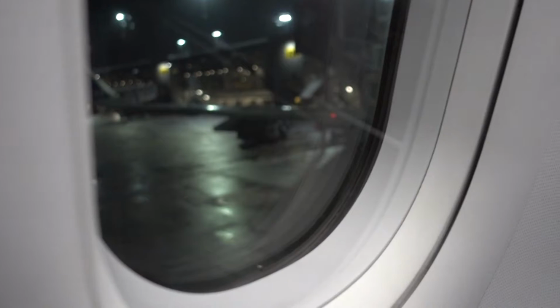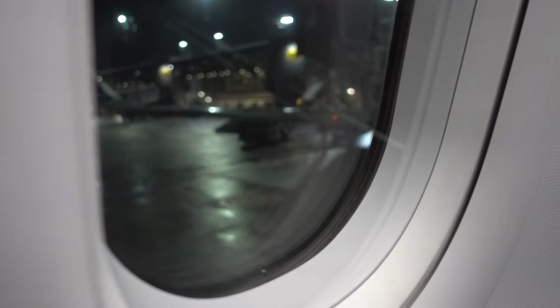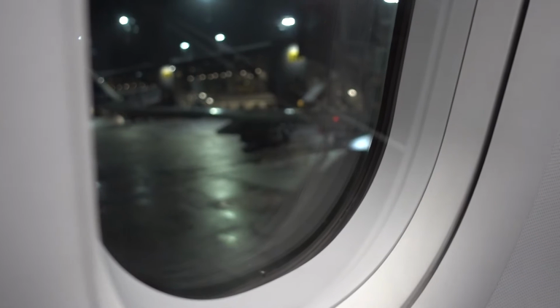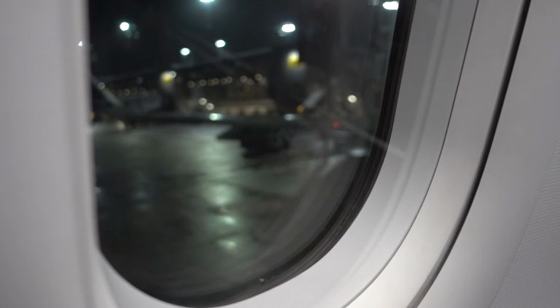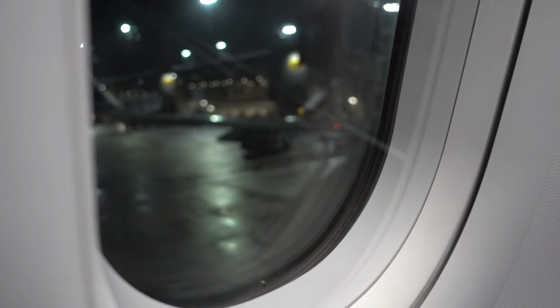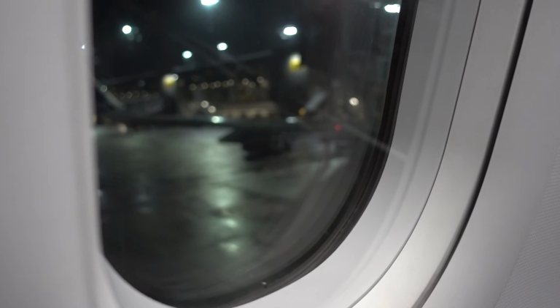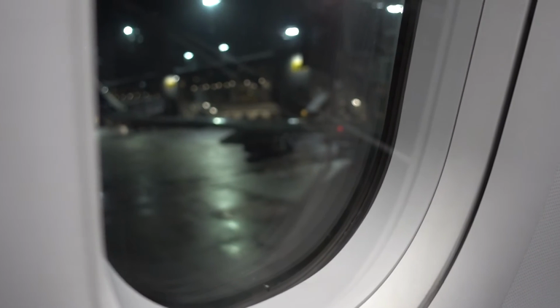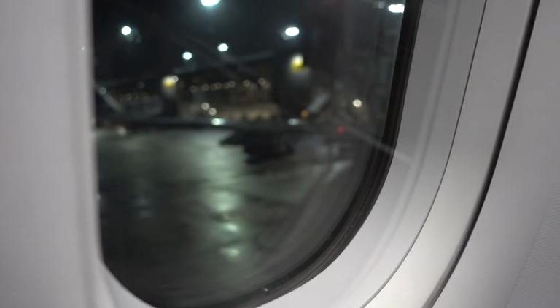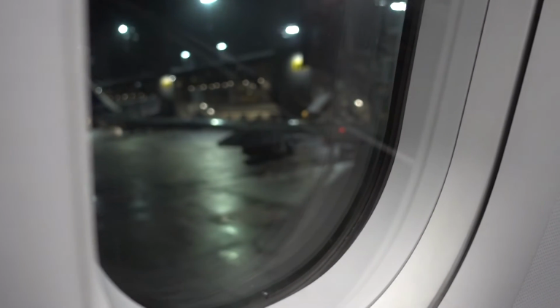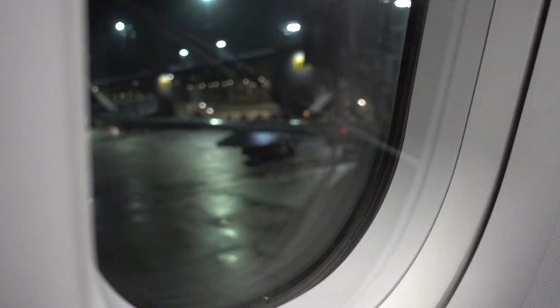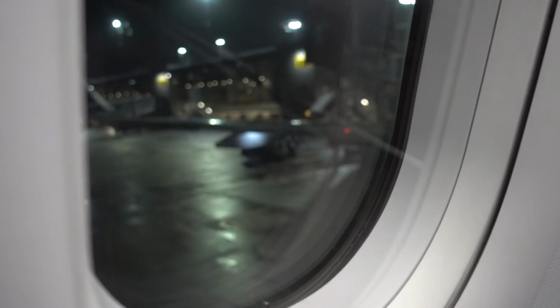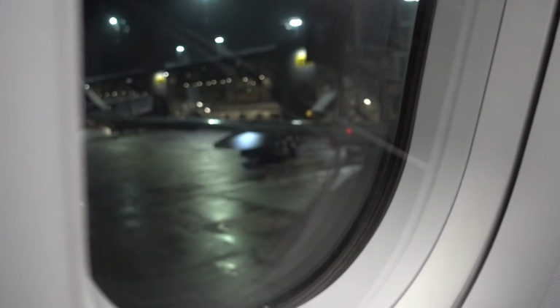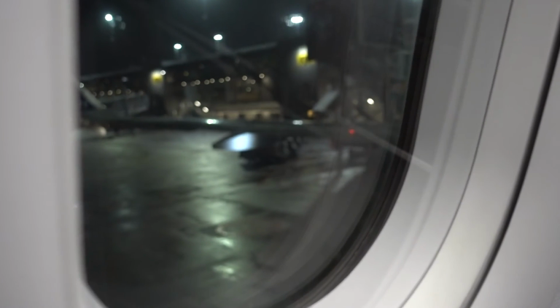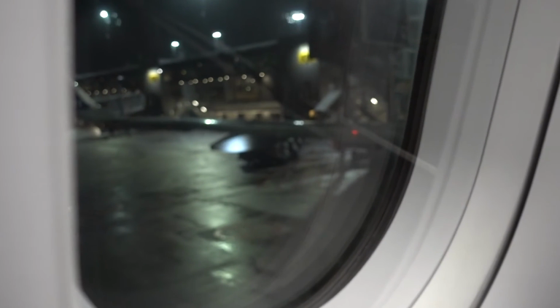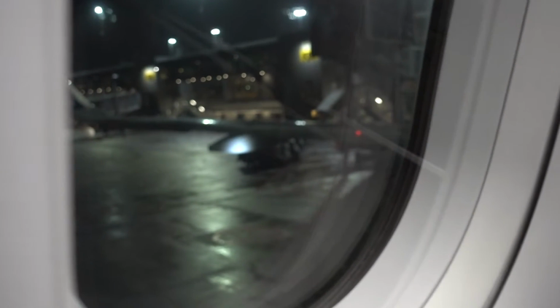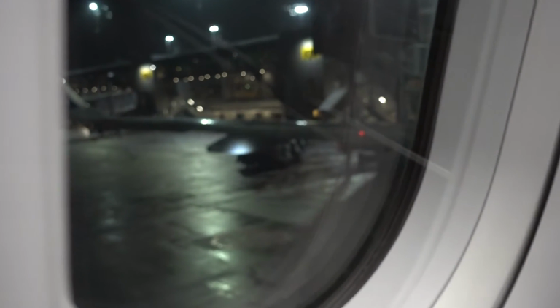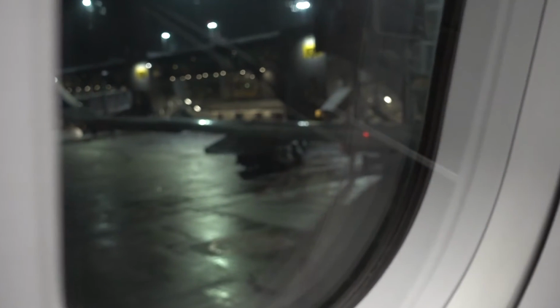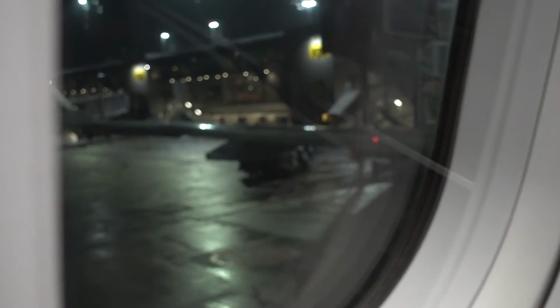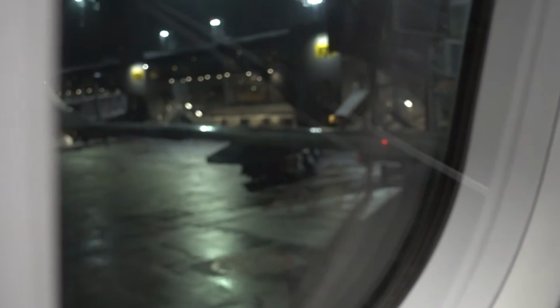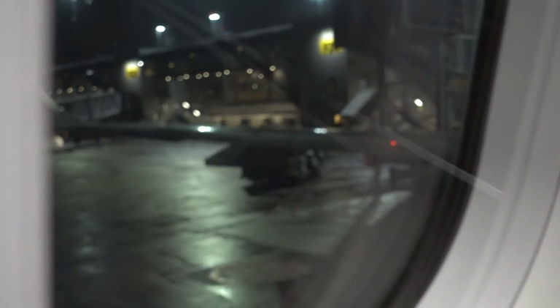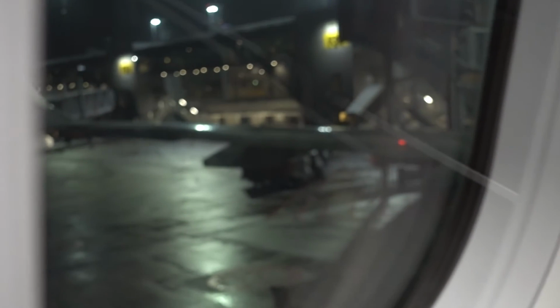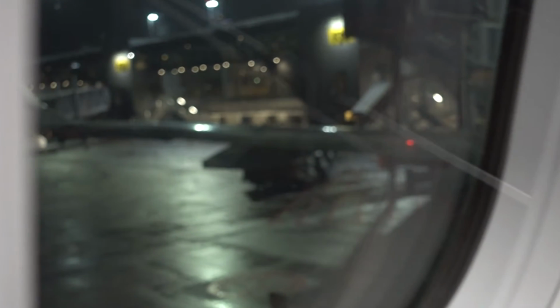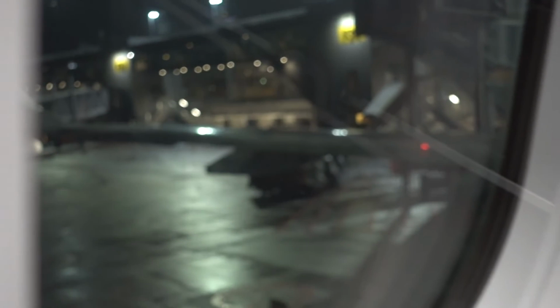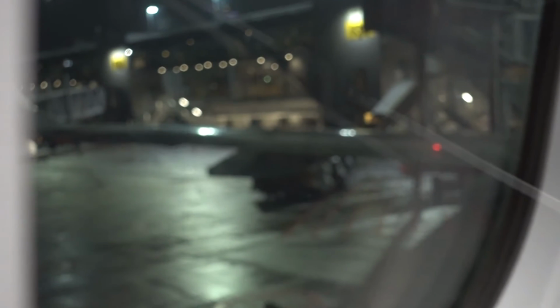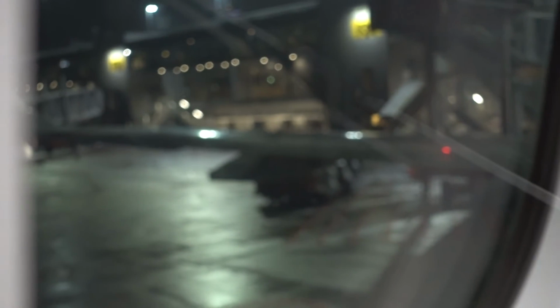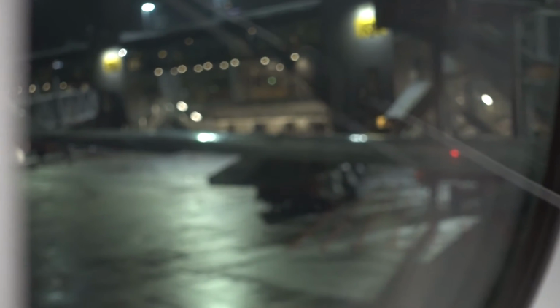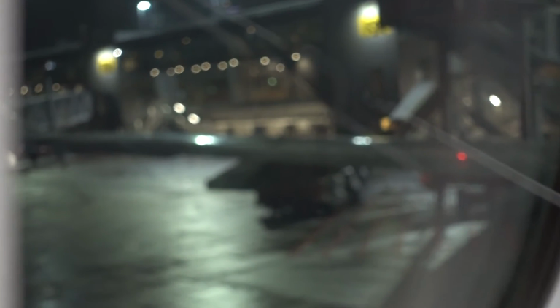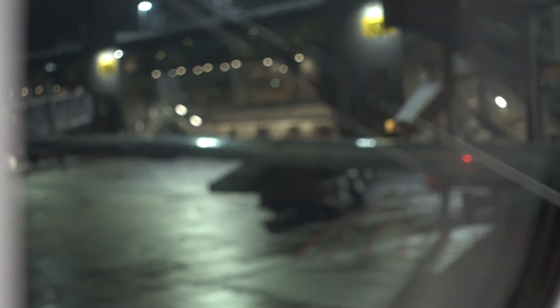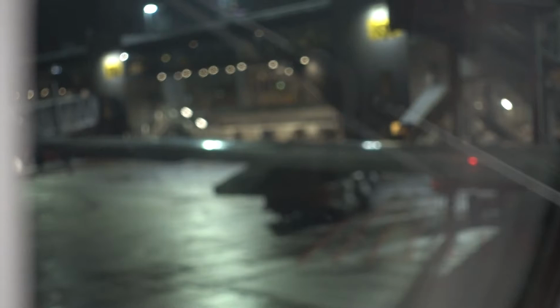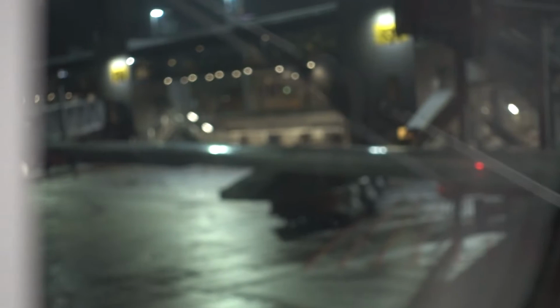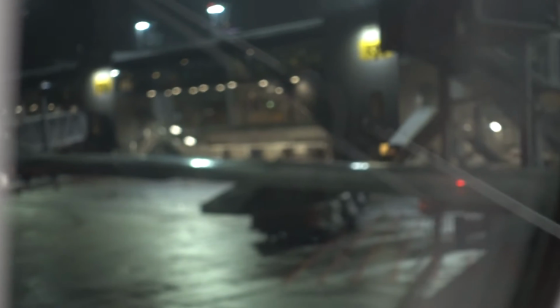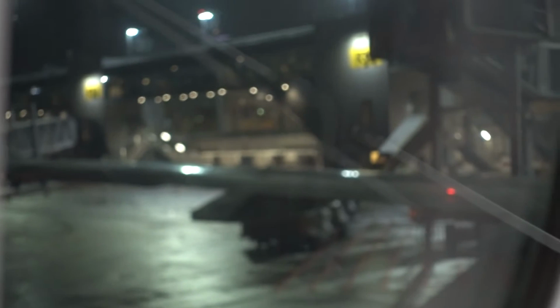We are now preparing for departure. Please select the flight mode on your mobile phone and all other electronic devices.